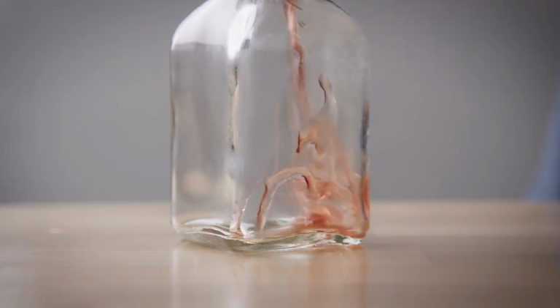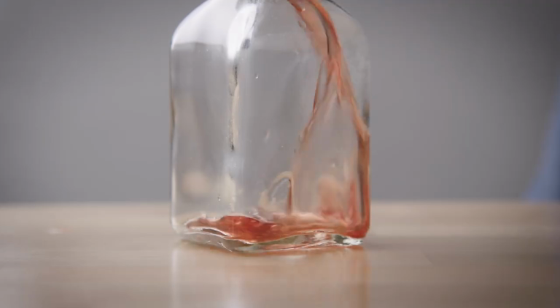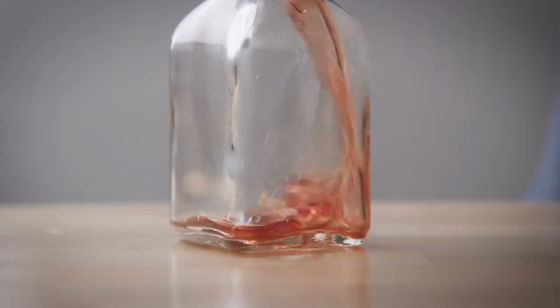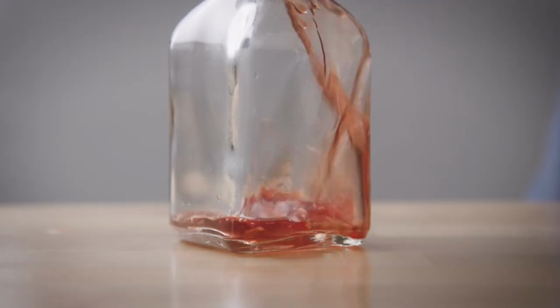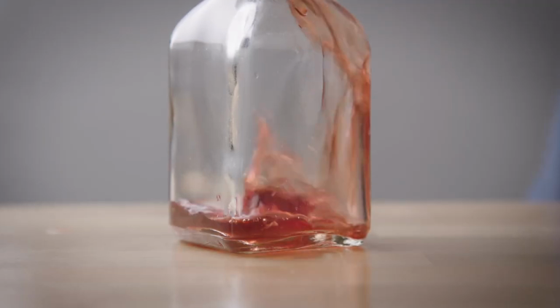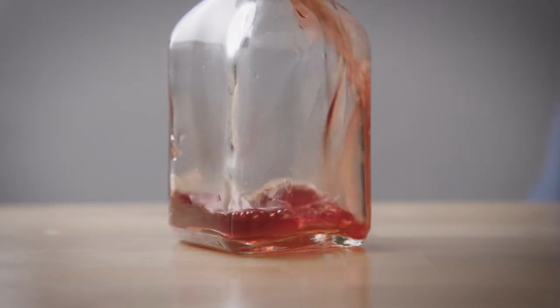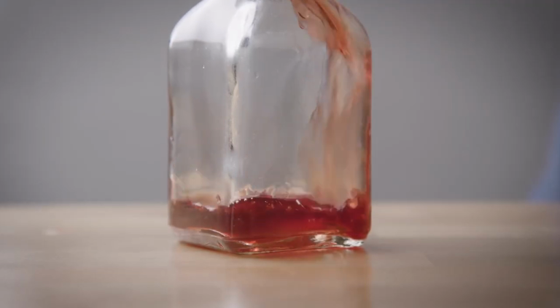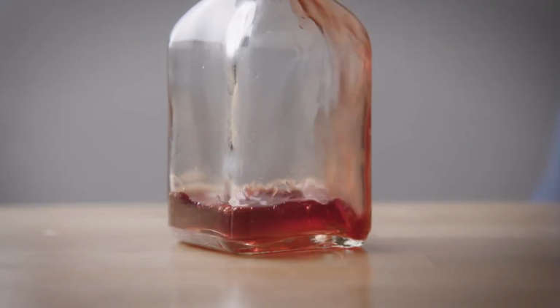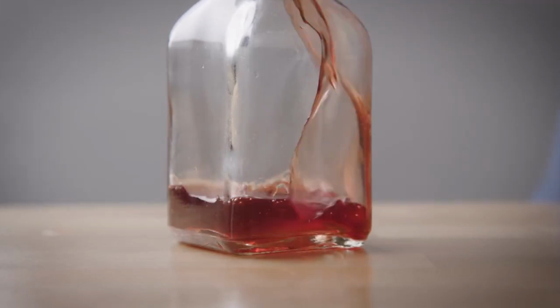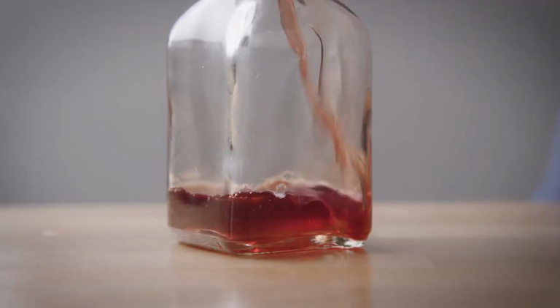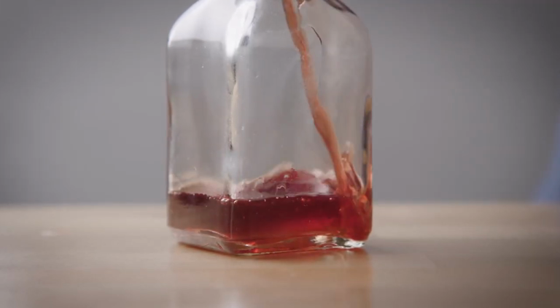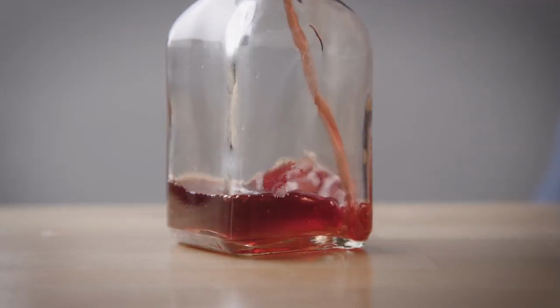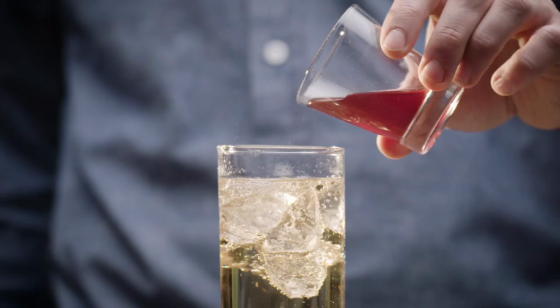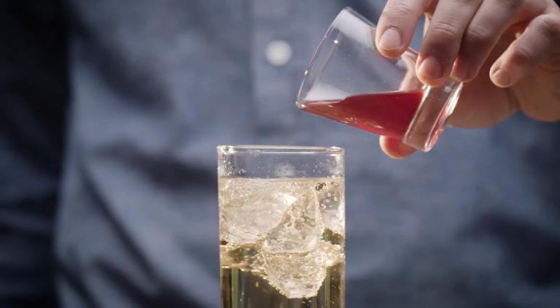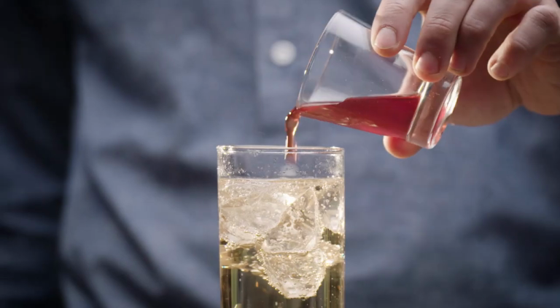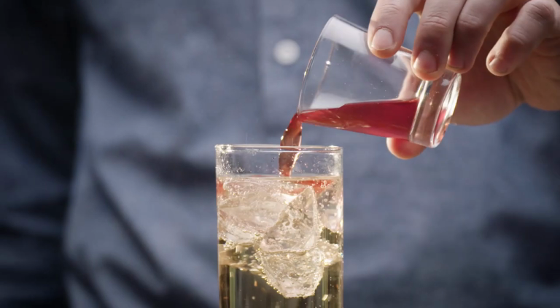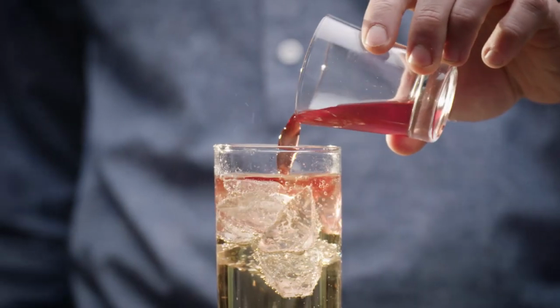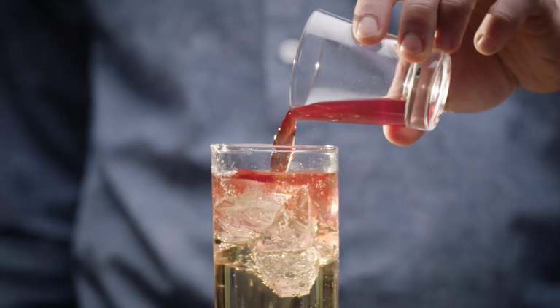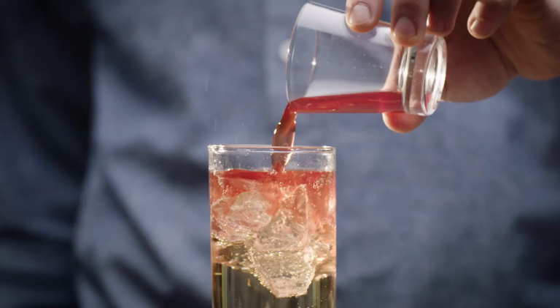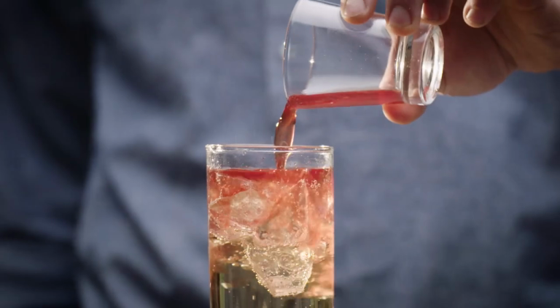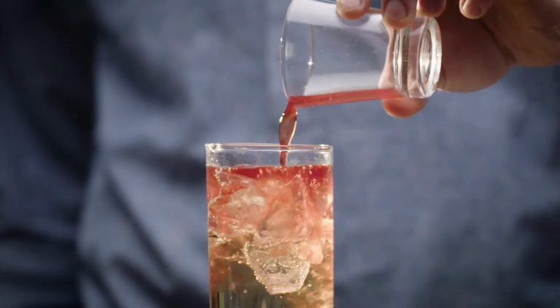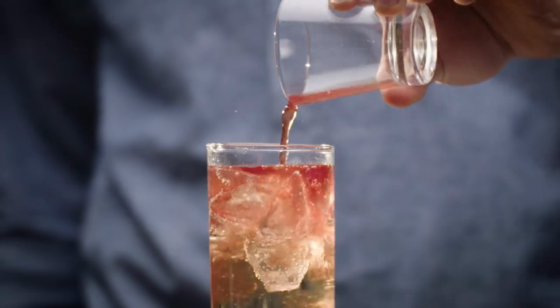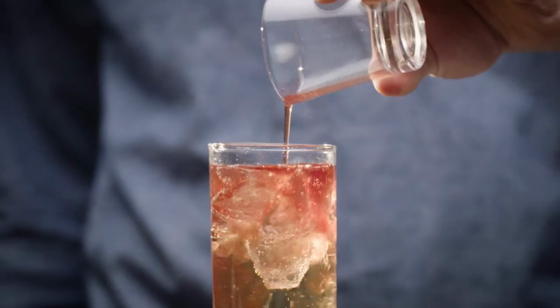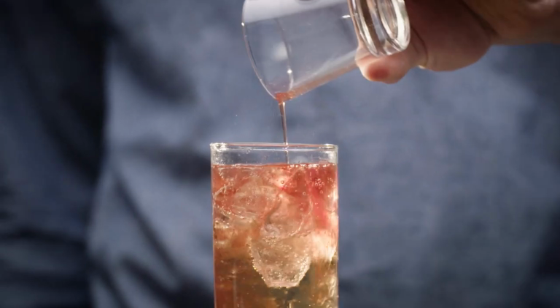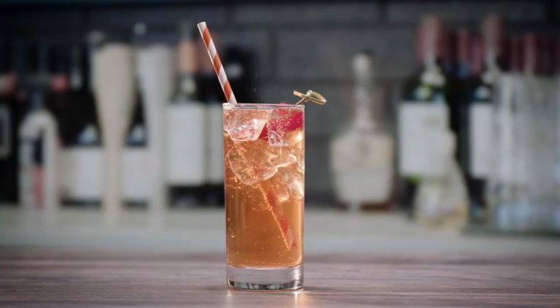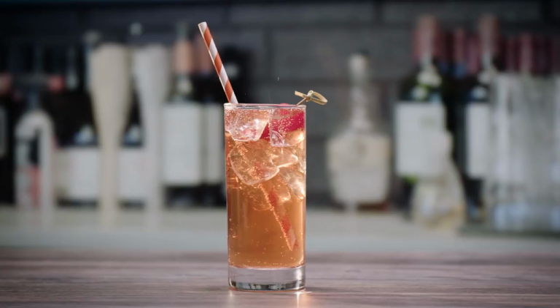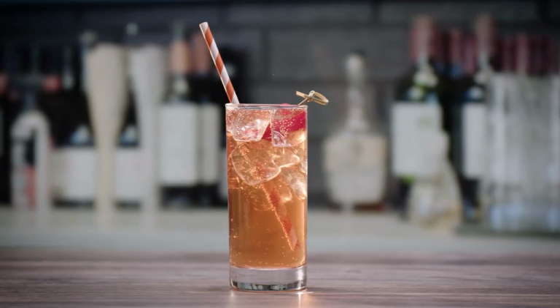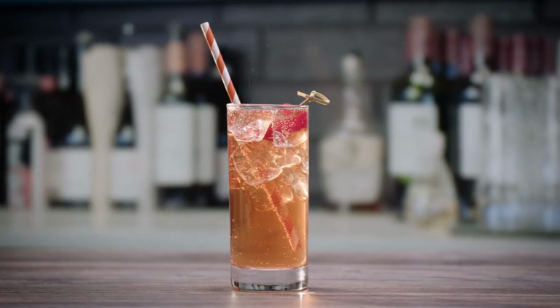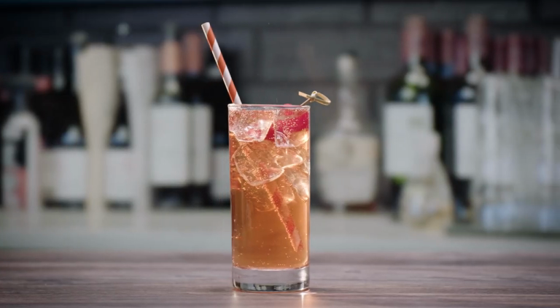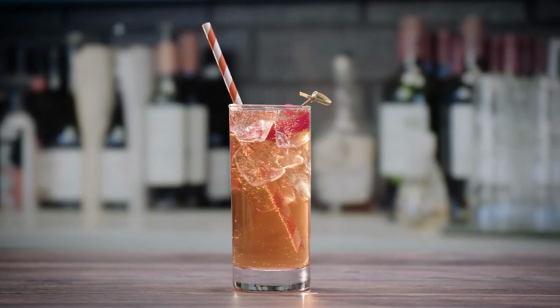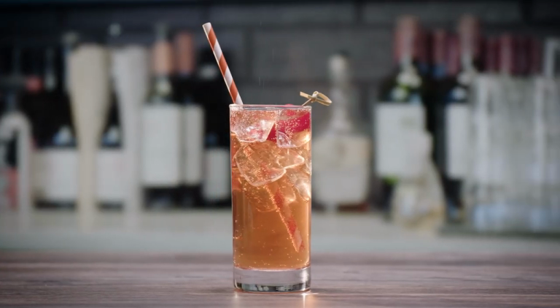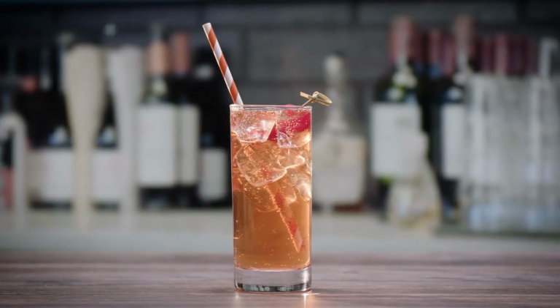Finally, pour the mixture into a jar and use it in your next Shirley Temple or Tequila Sunrise.